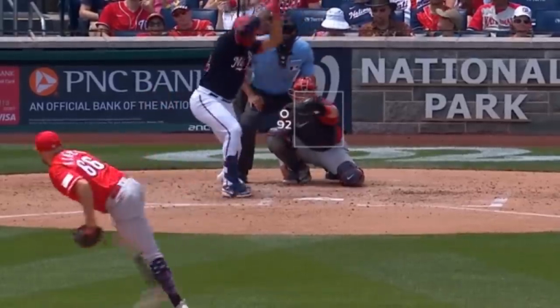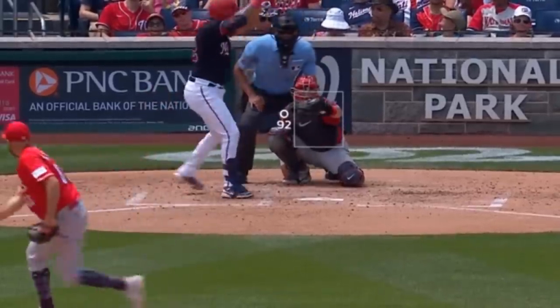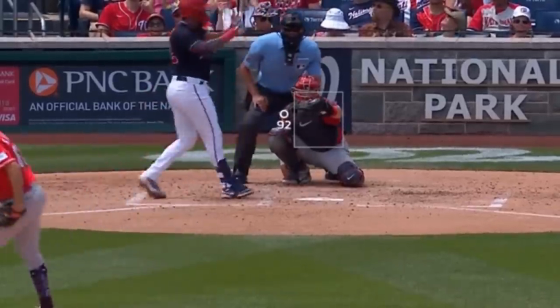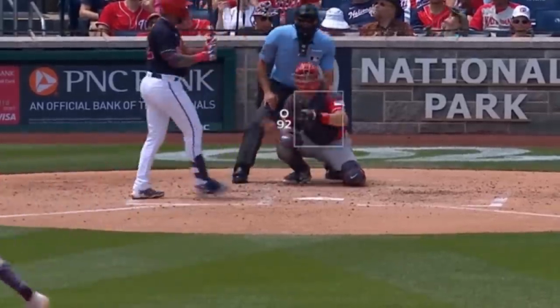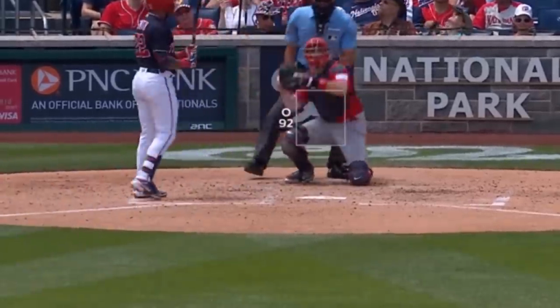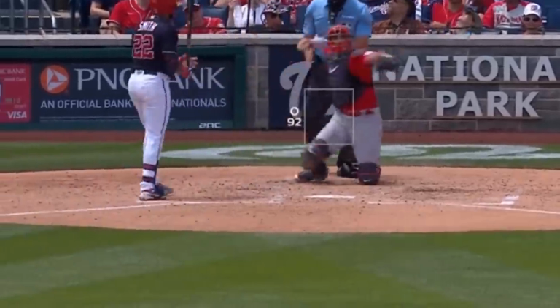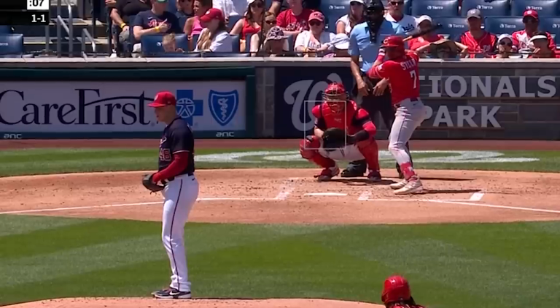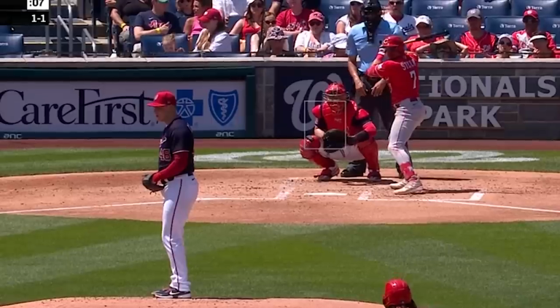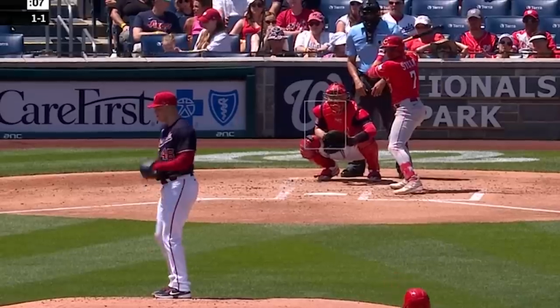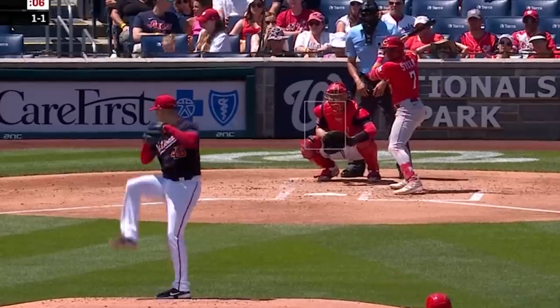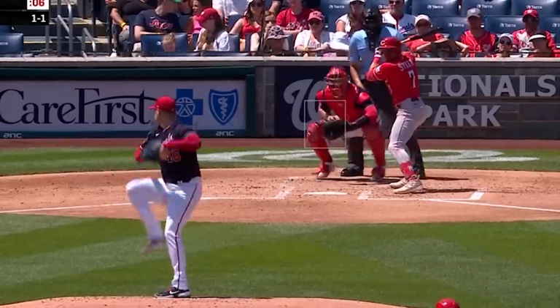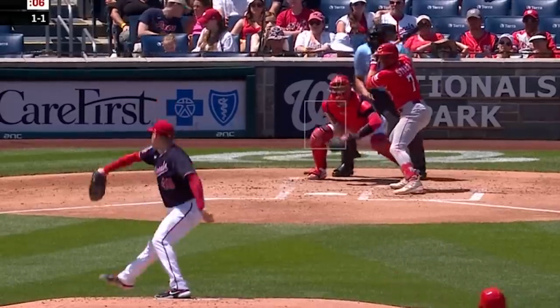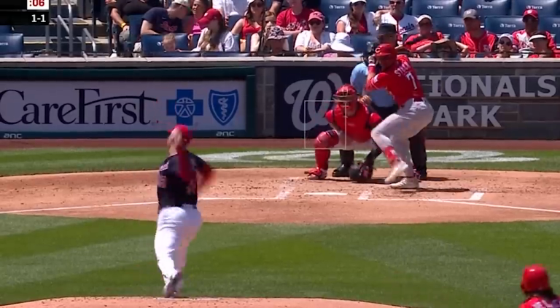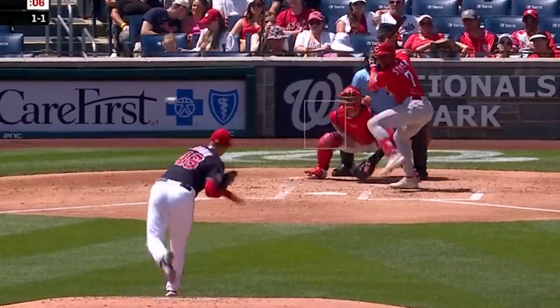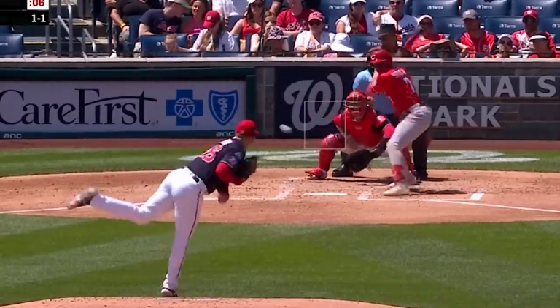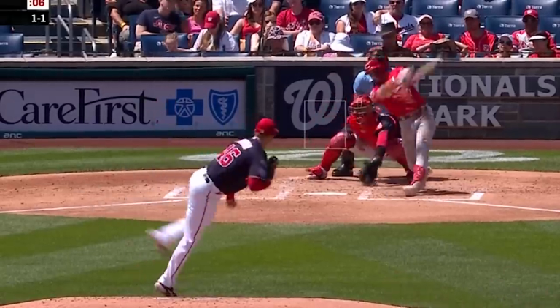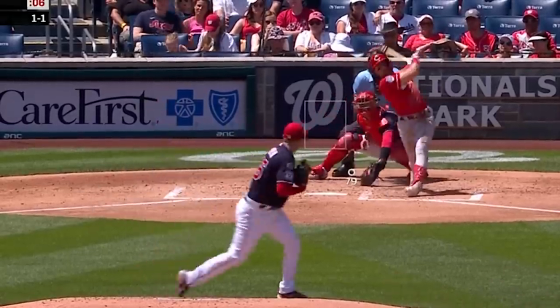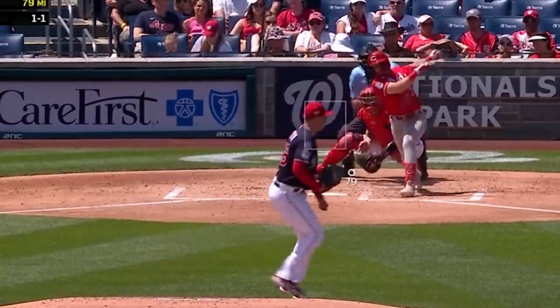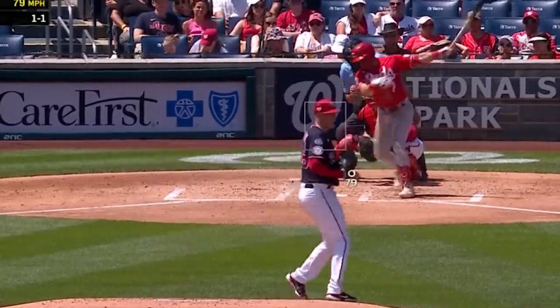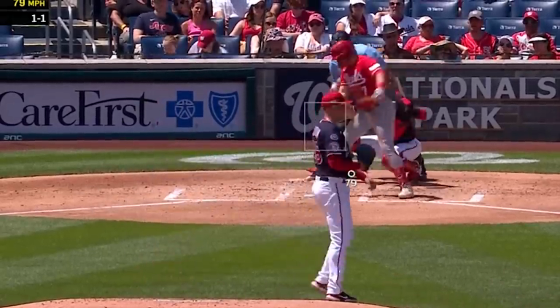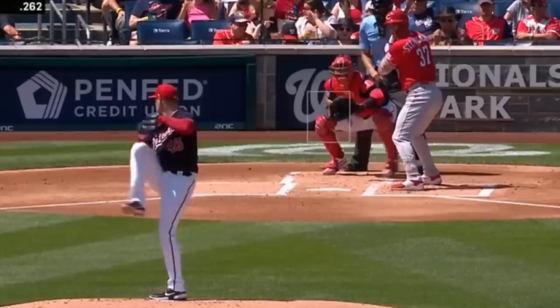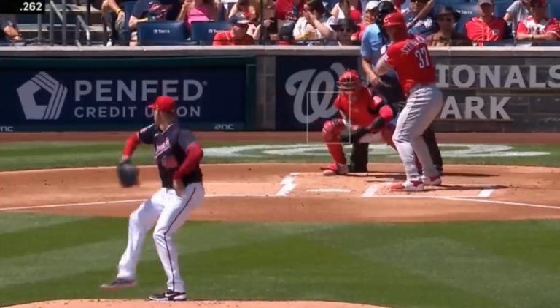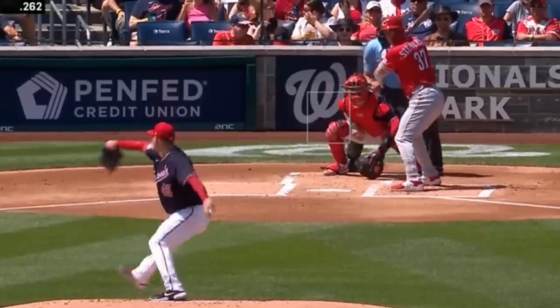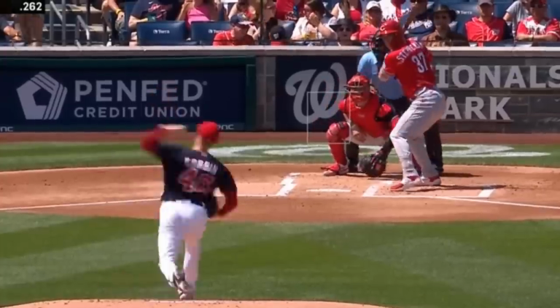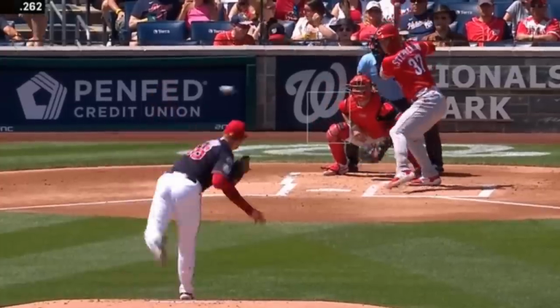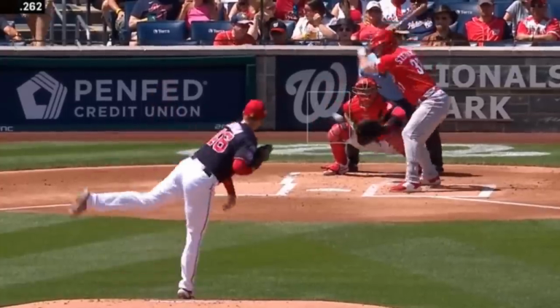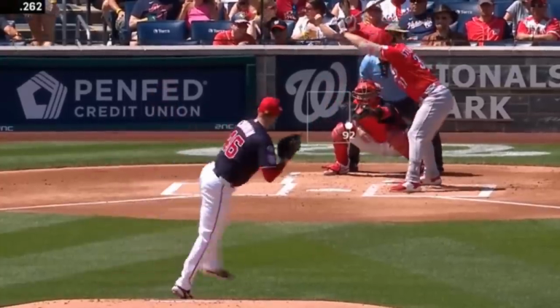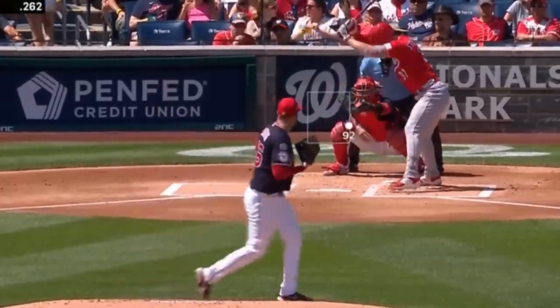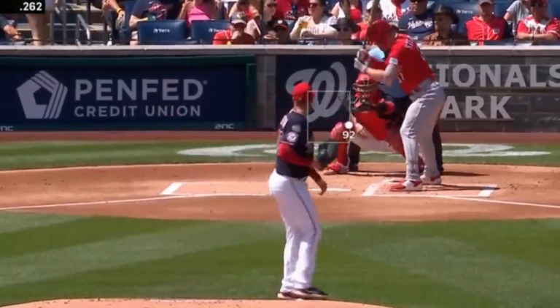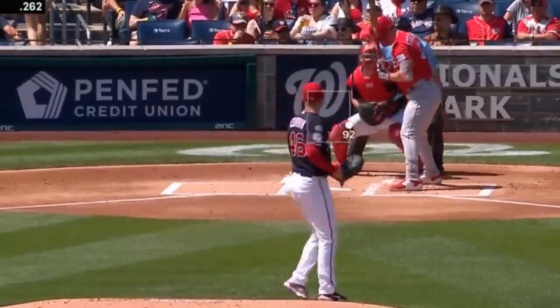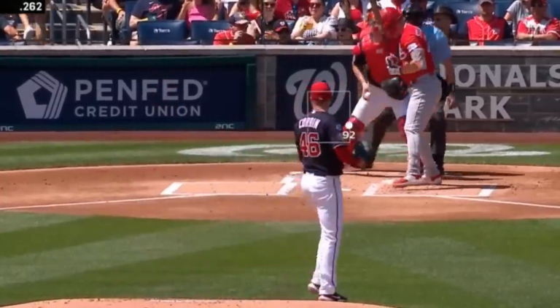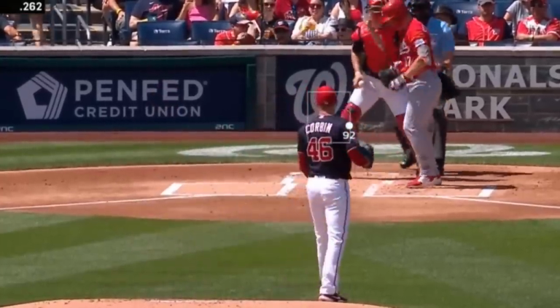He faced Patrick Corbin, who was meh with two Ks in five innings giving up five runs, and had this 92 mile an hour paint.